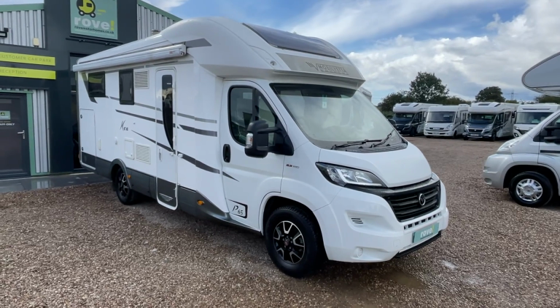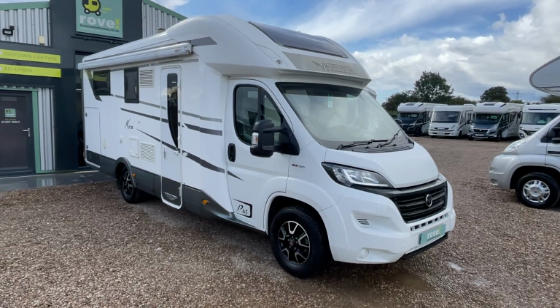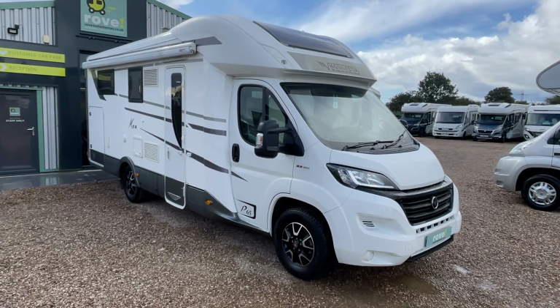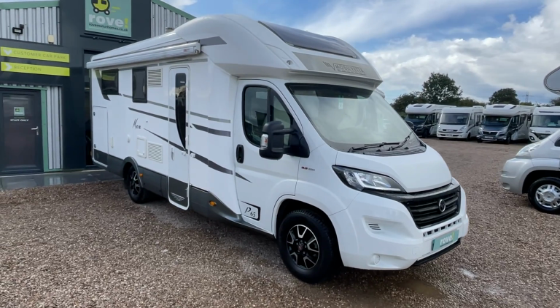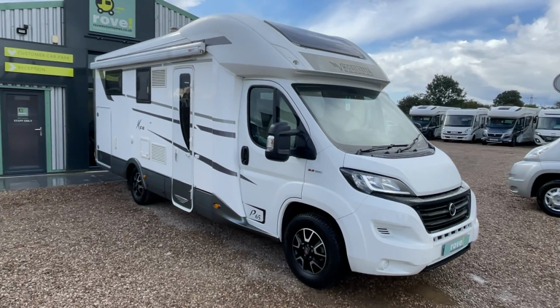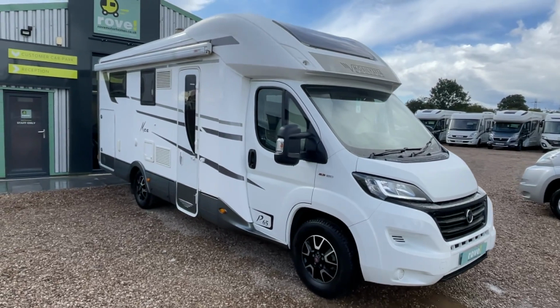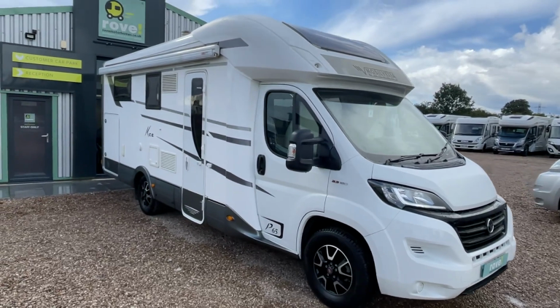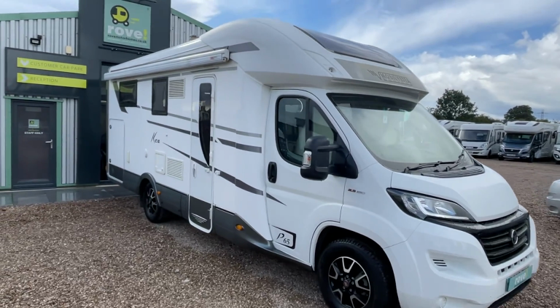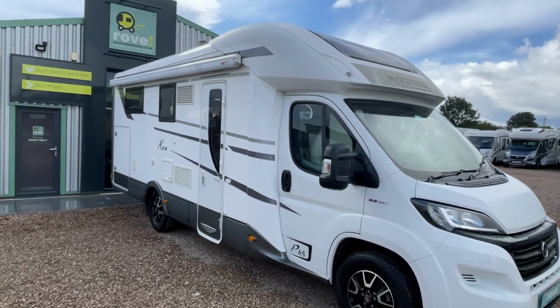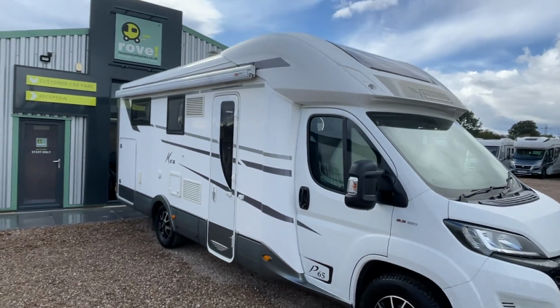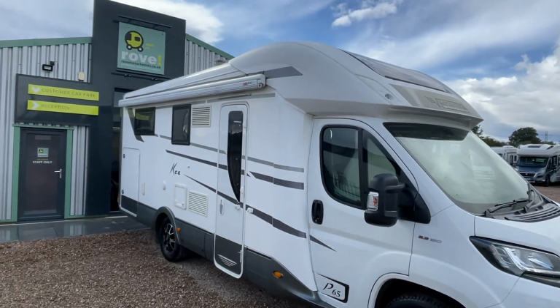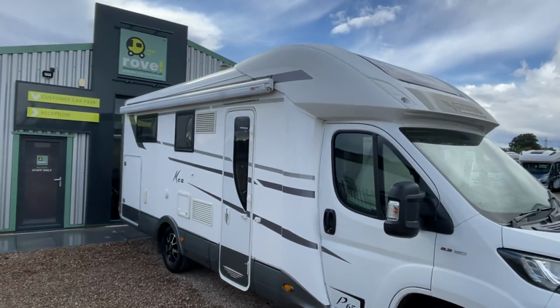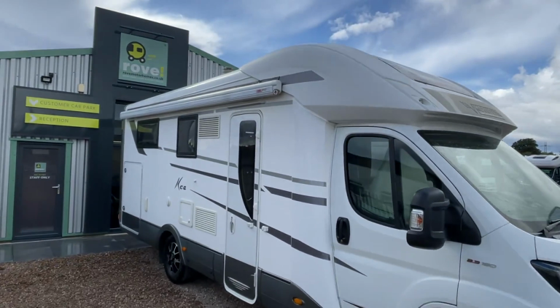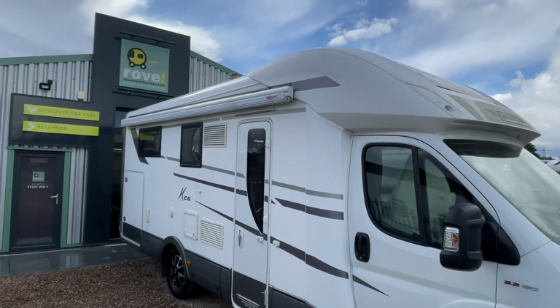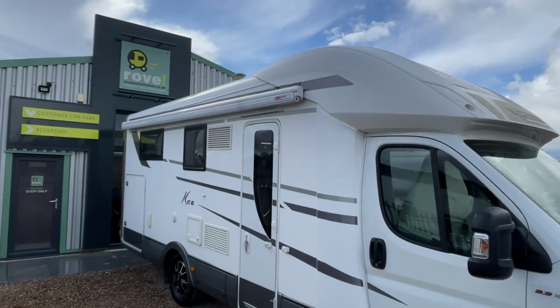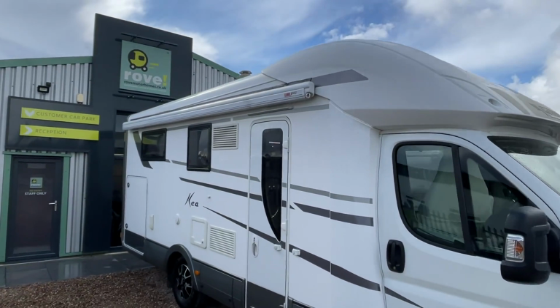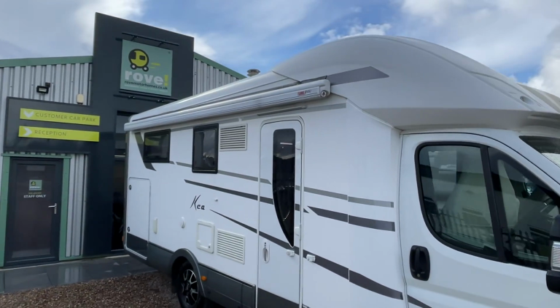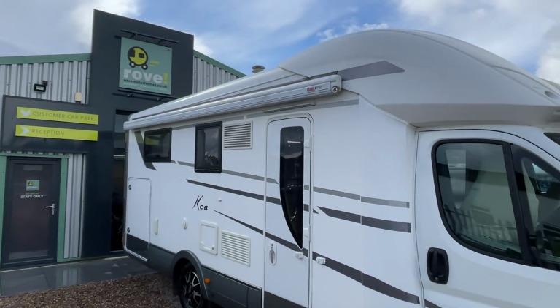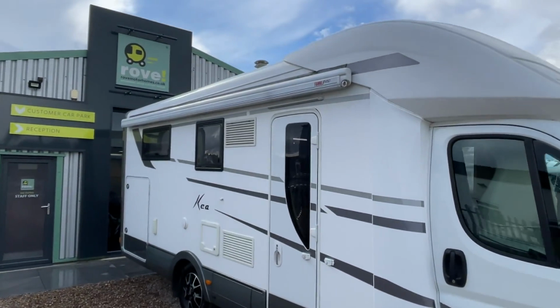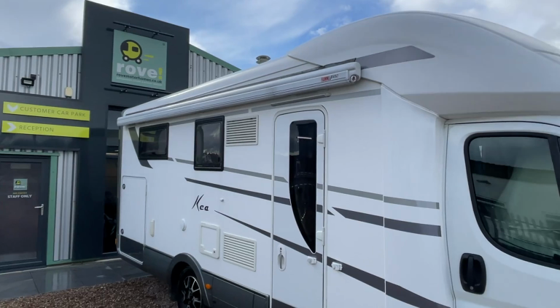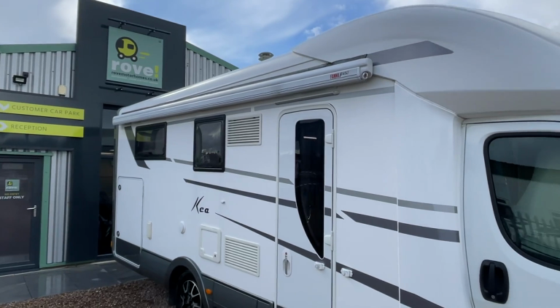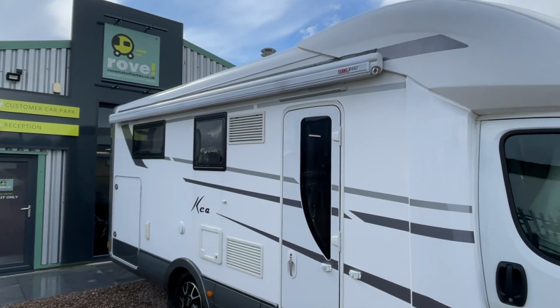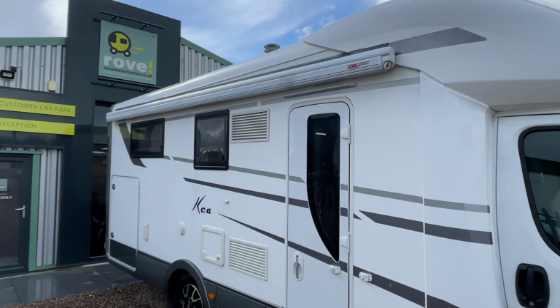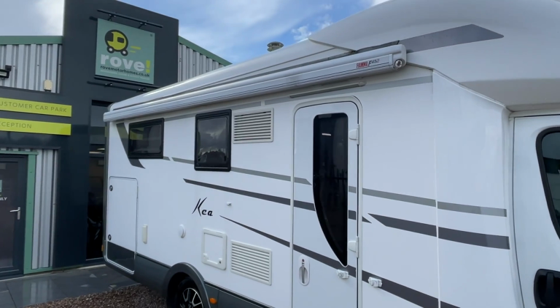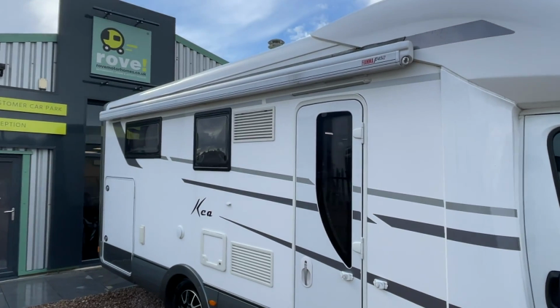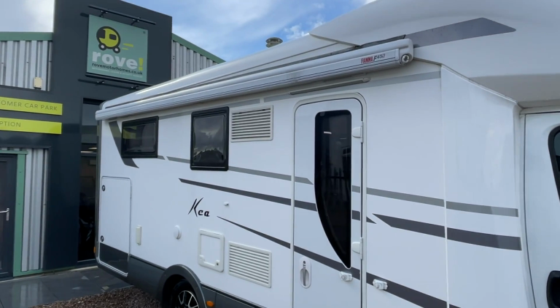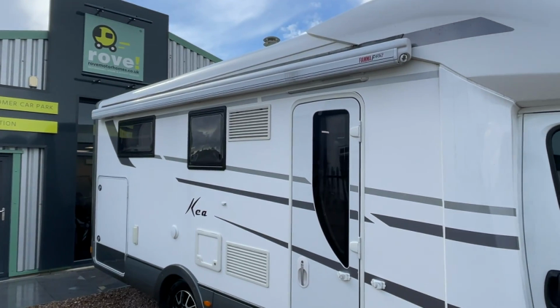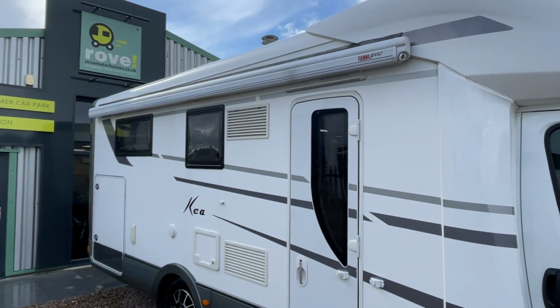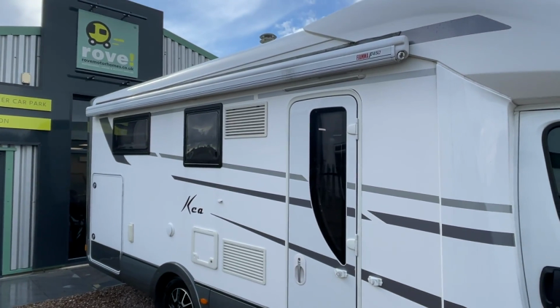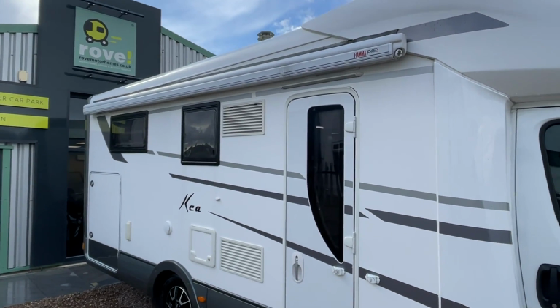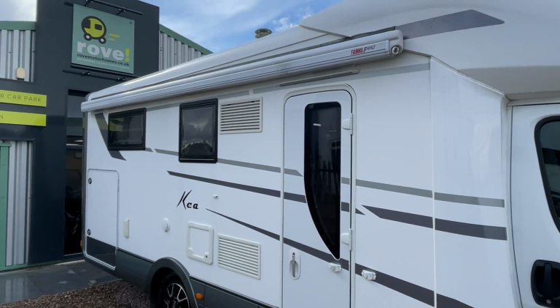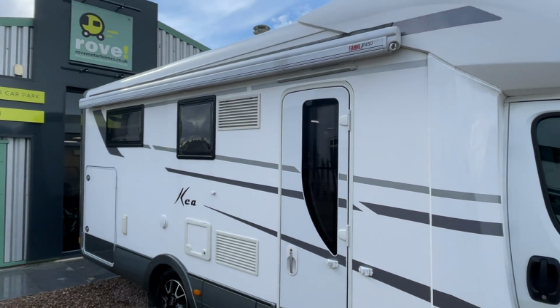It's a nice leisurely drive, gives you plenty of space without being too large on the outside. Let's have a quick wander around.